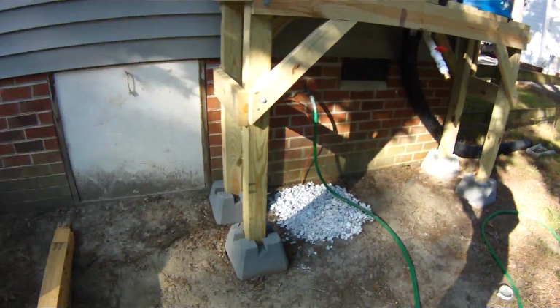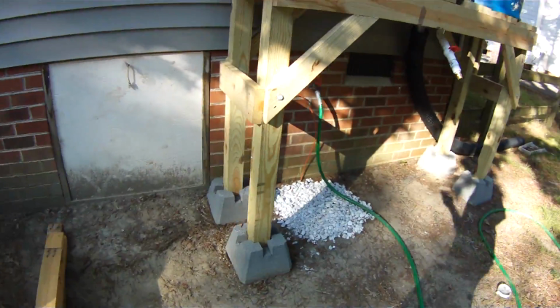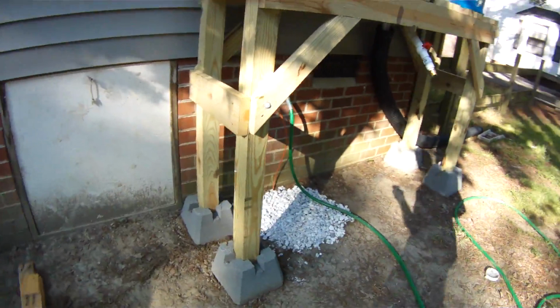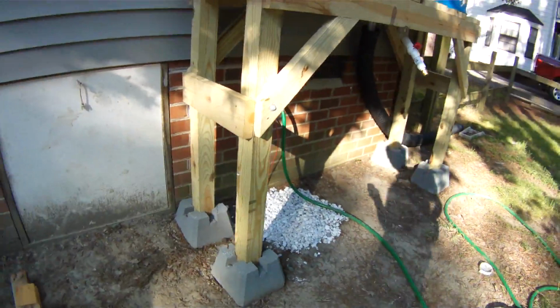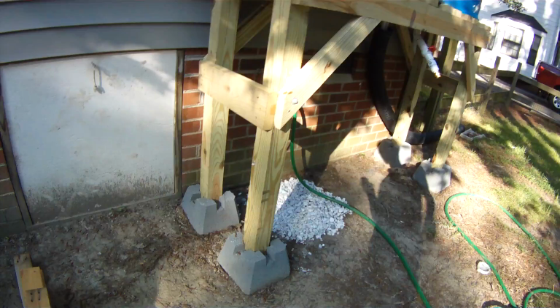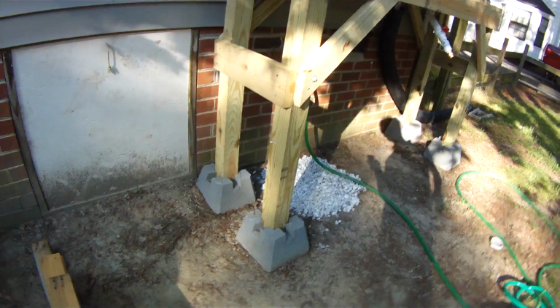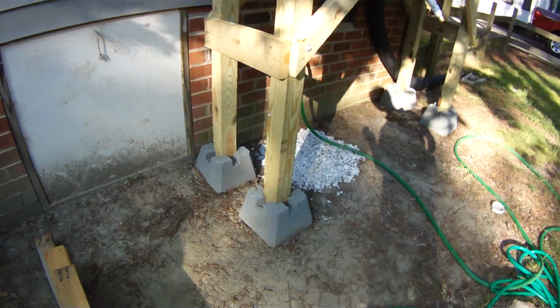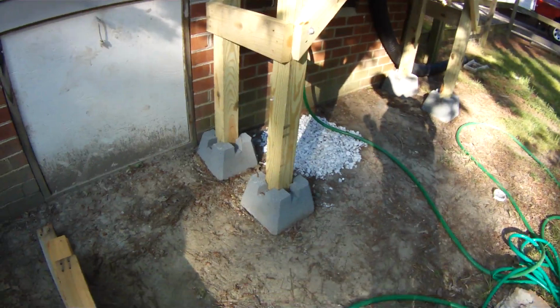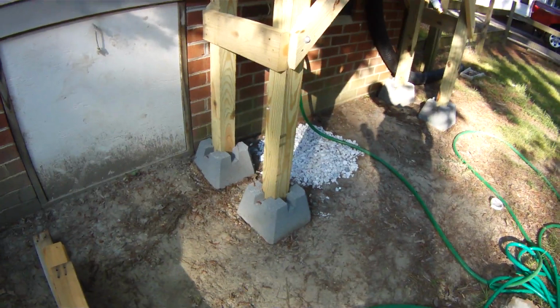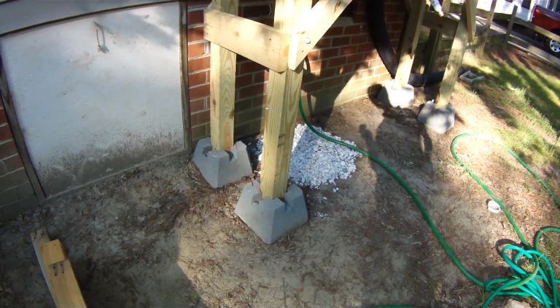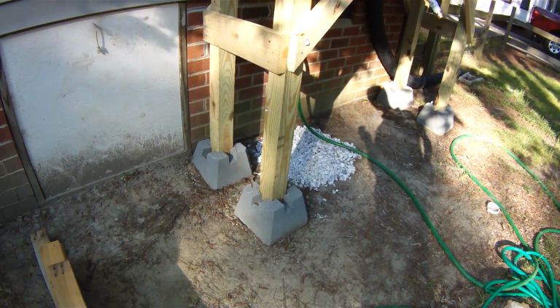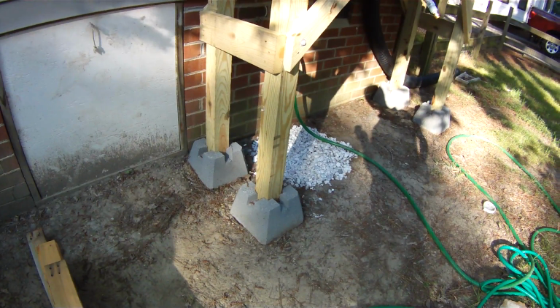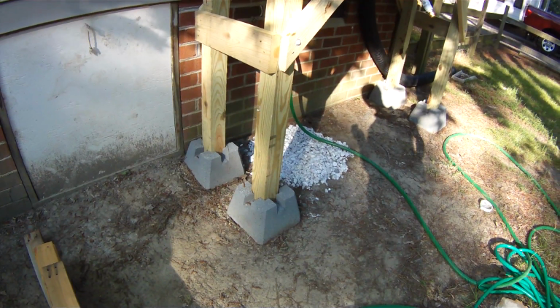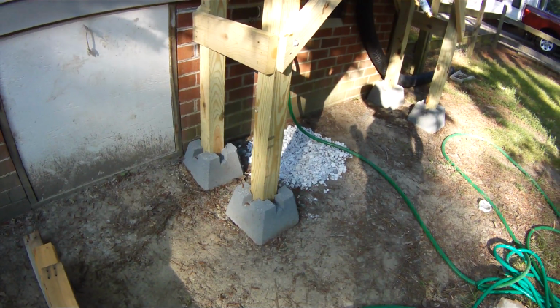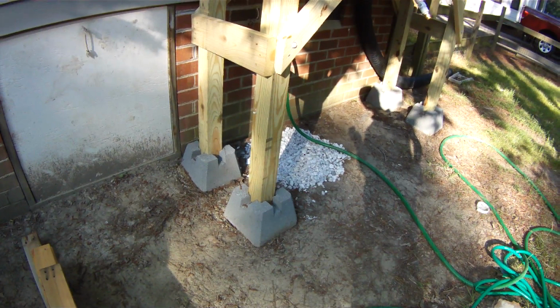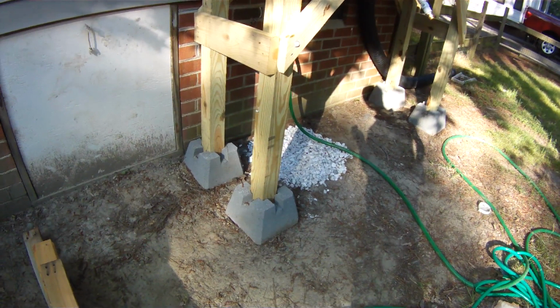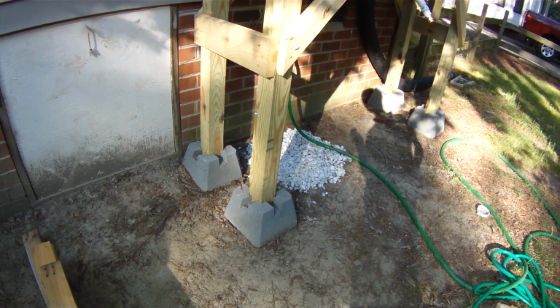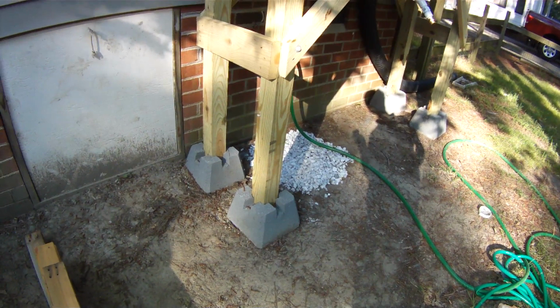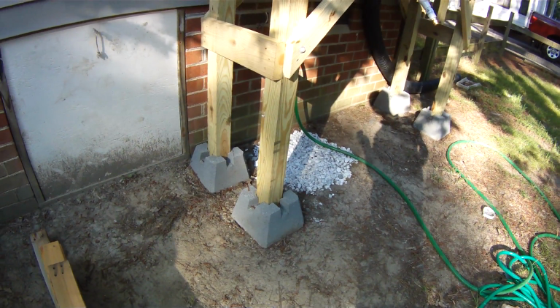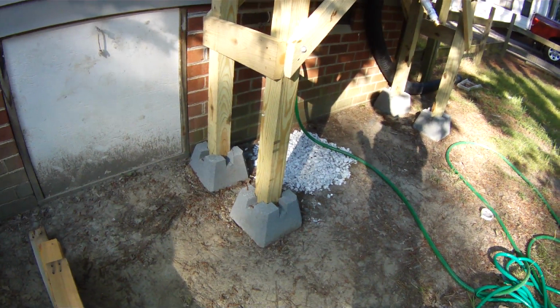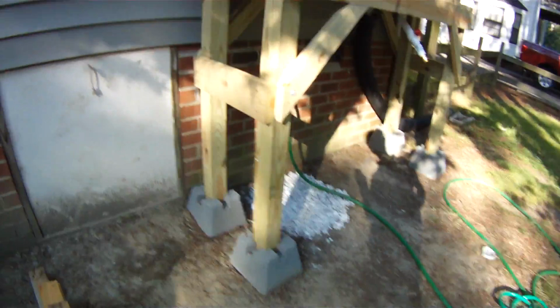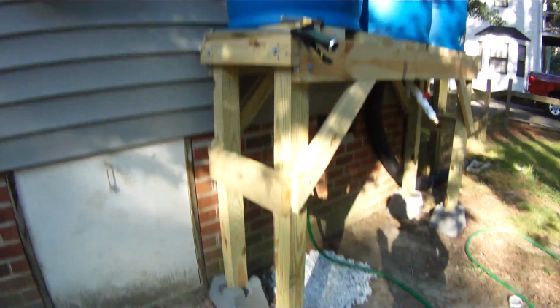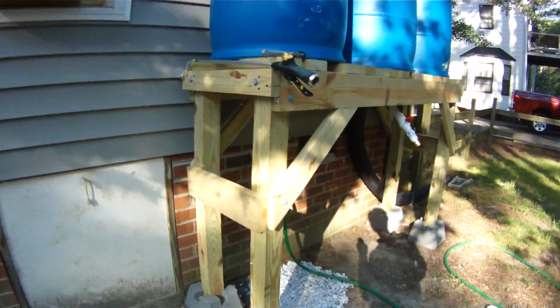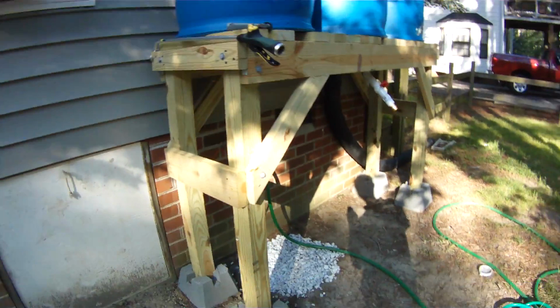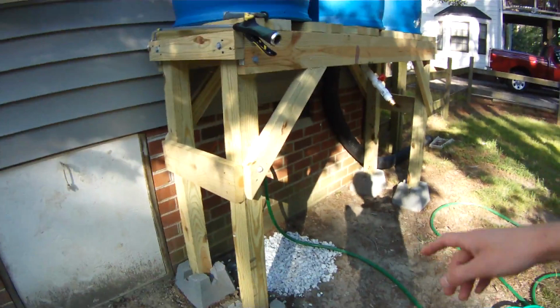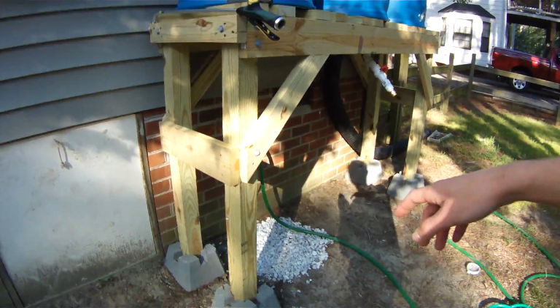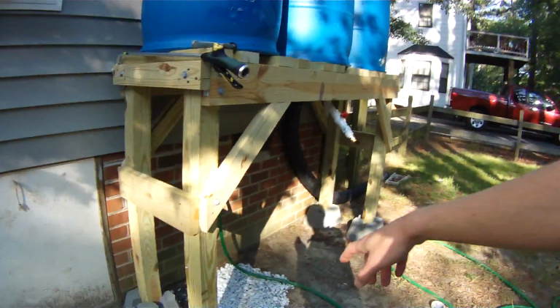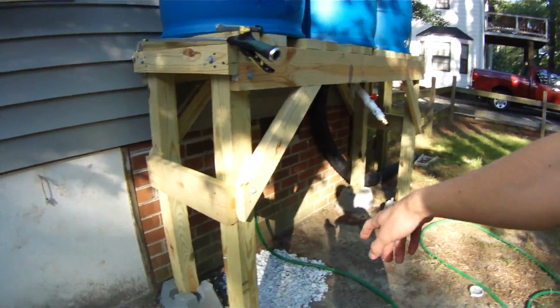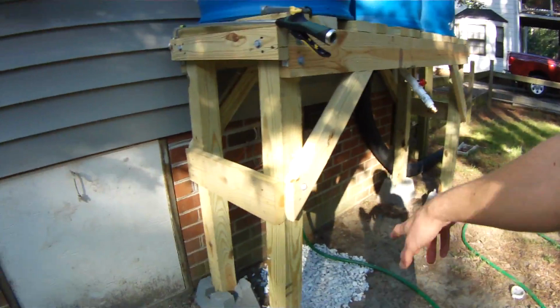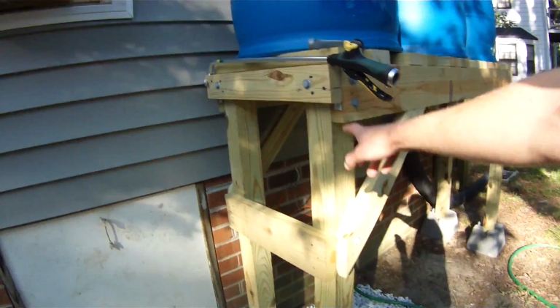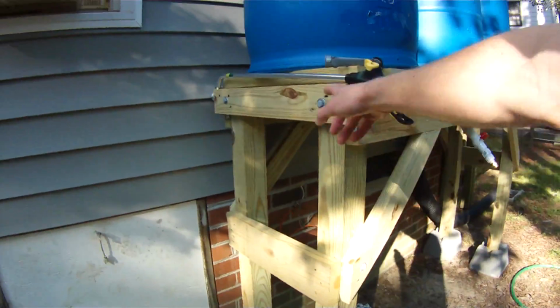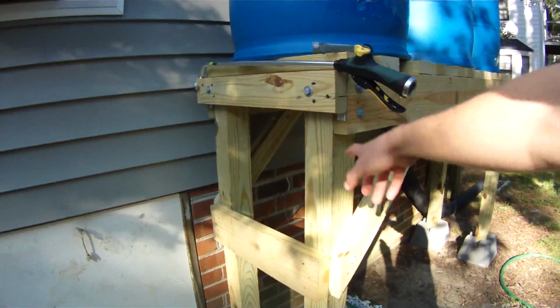It's just sitting on the porch bricks, lag bolts.